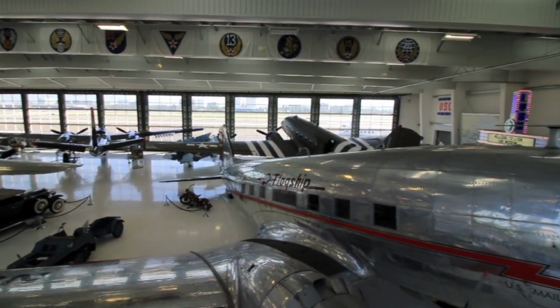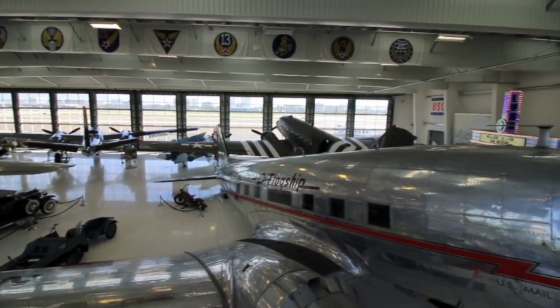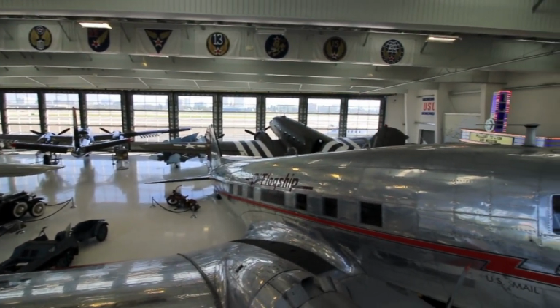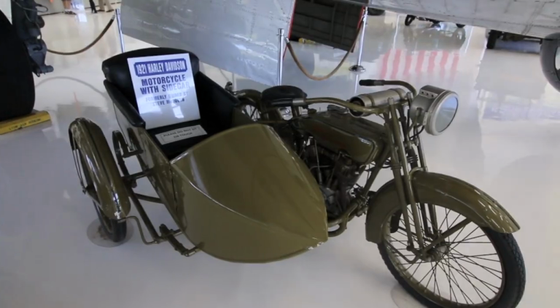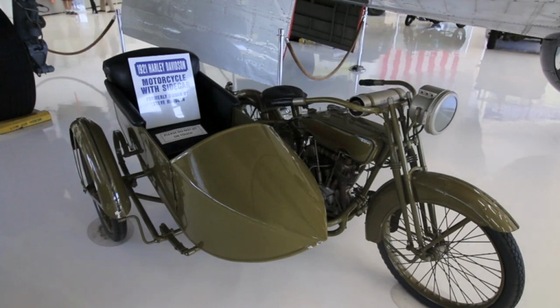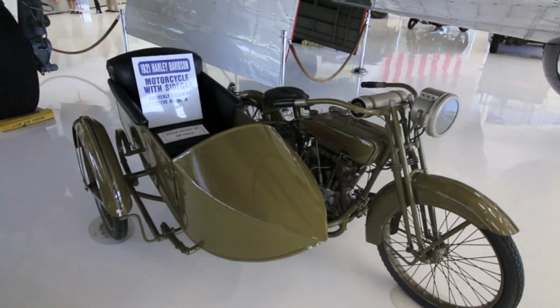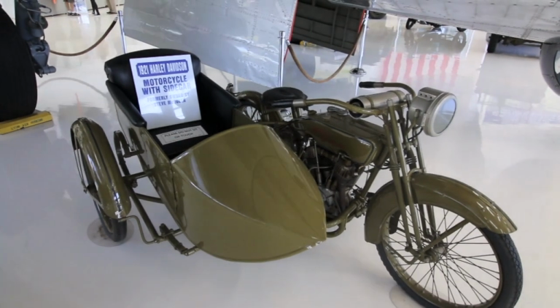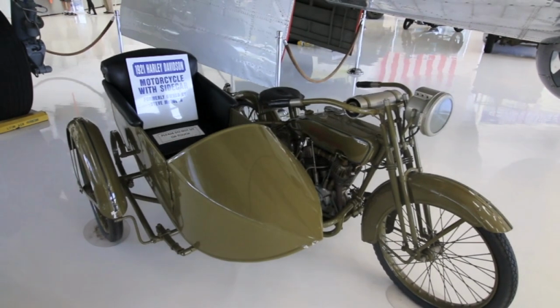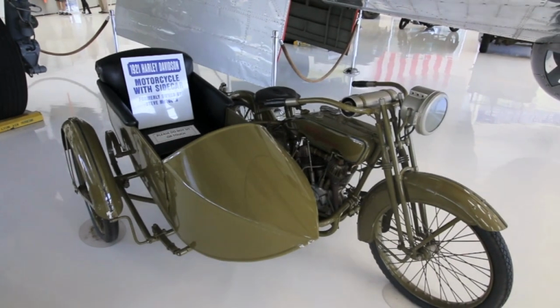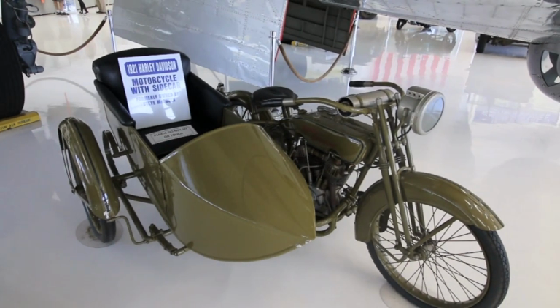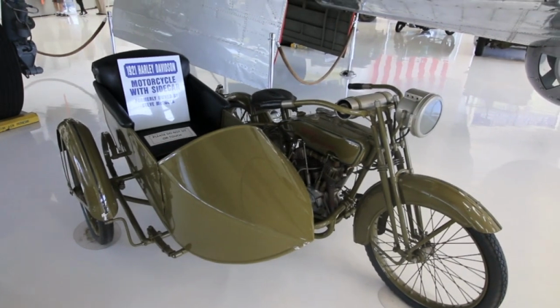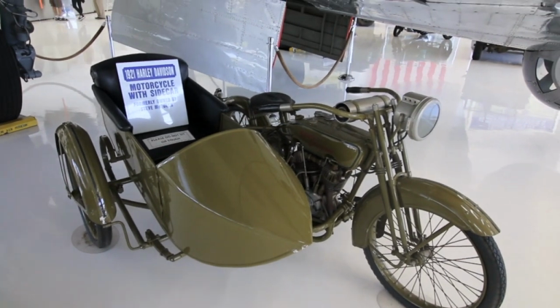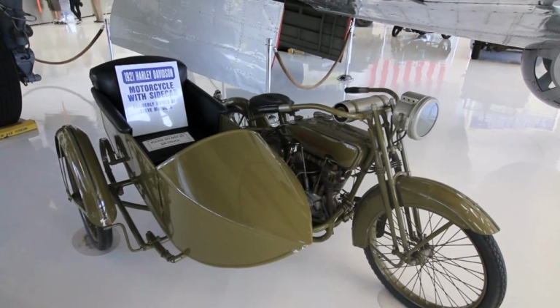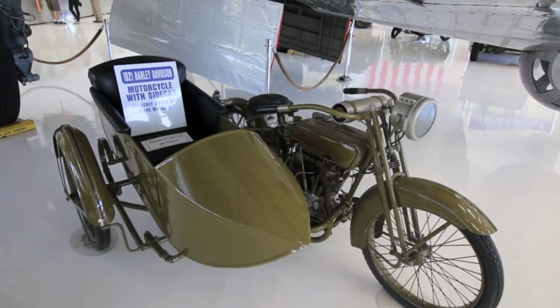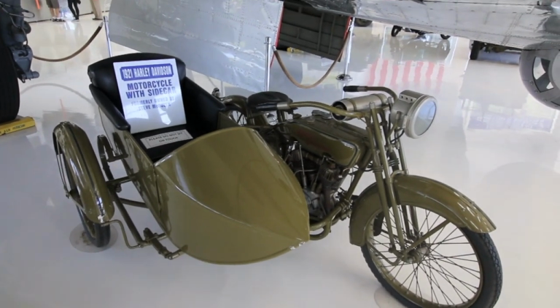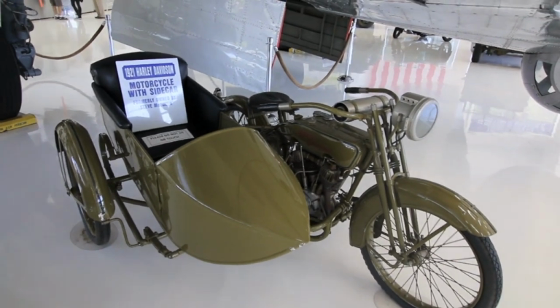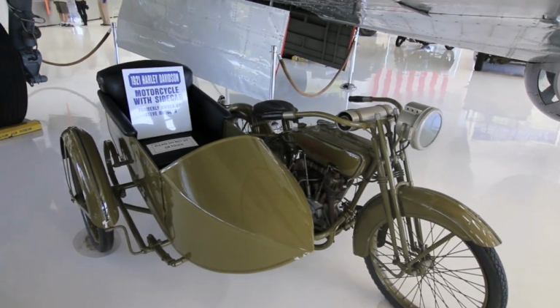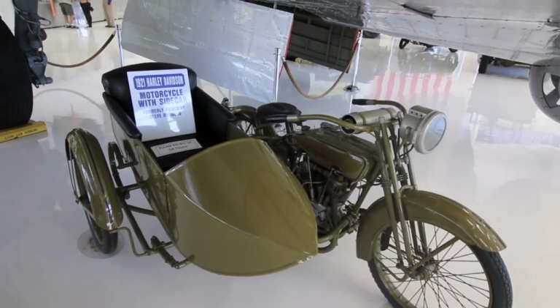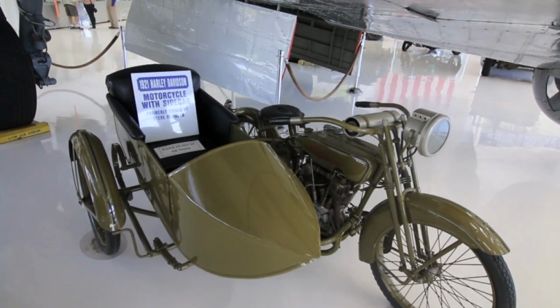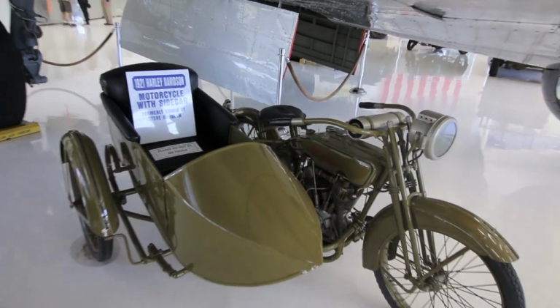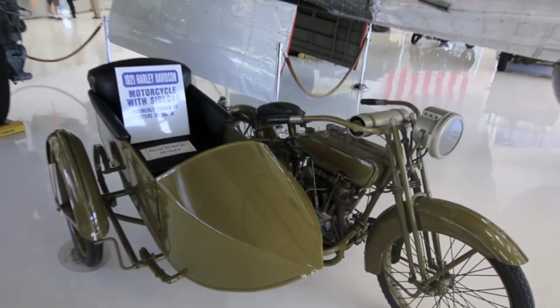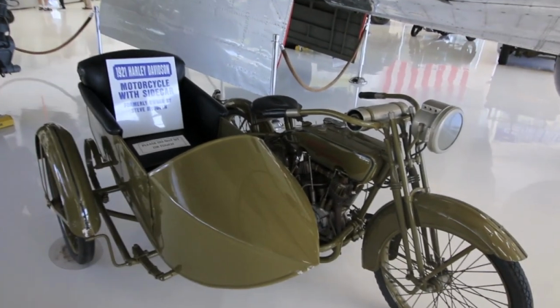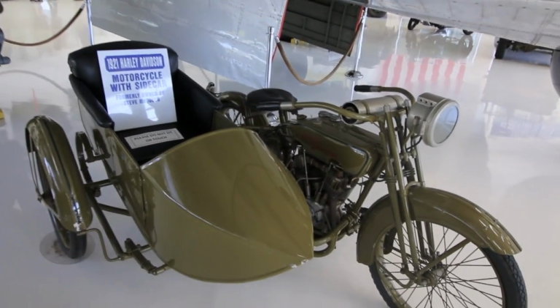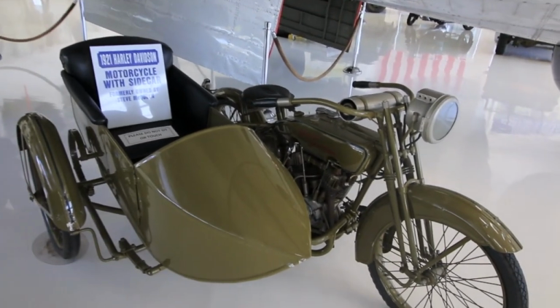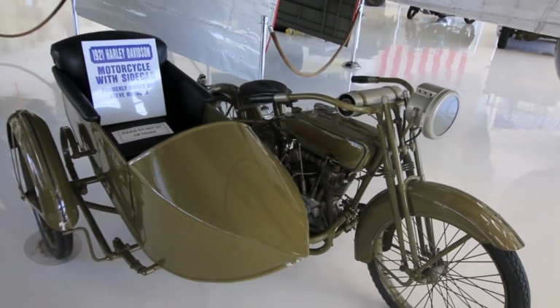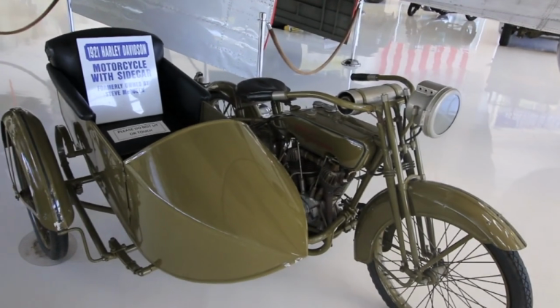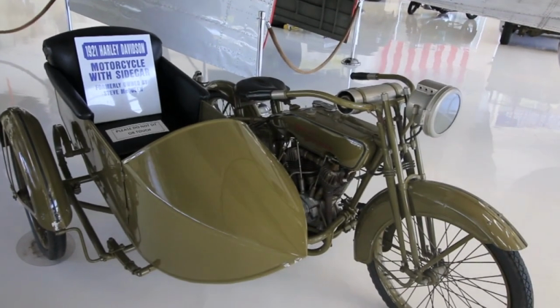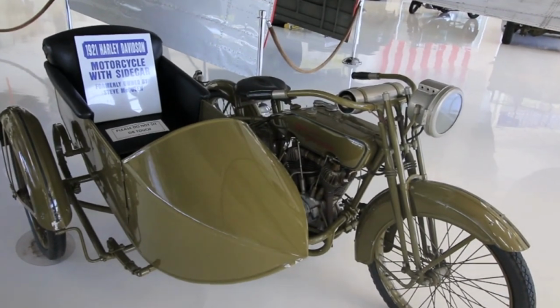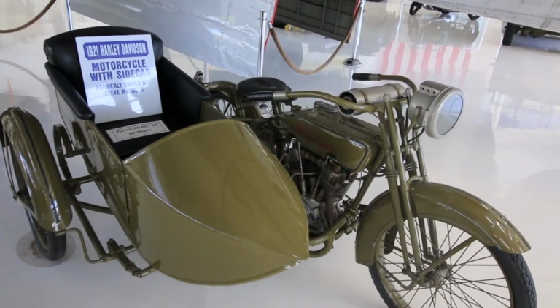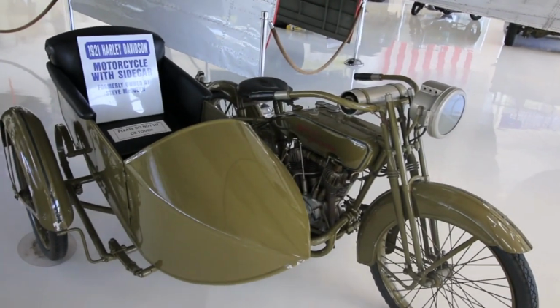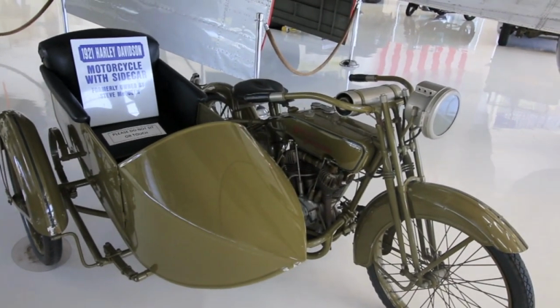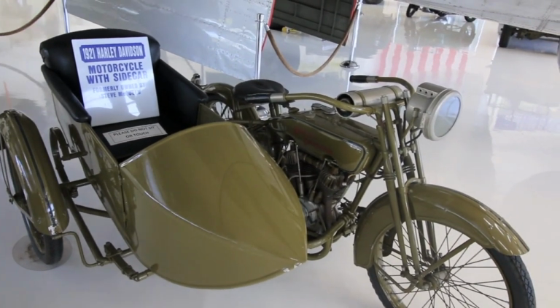This motorcycle was actually formerly owned by the actor Steve McQueen.